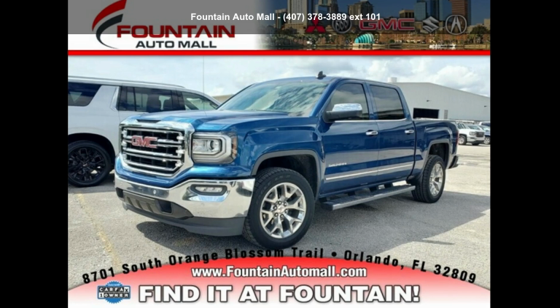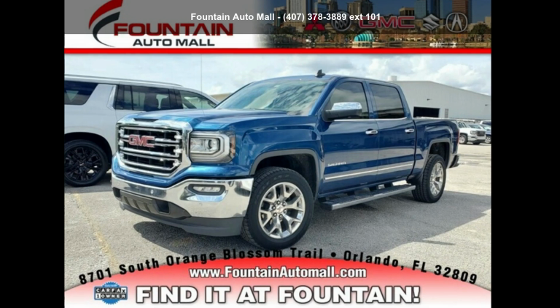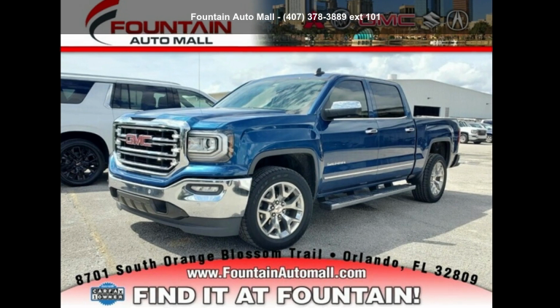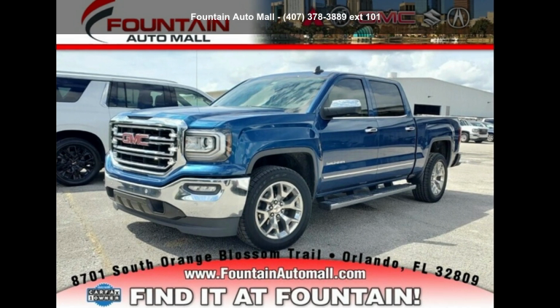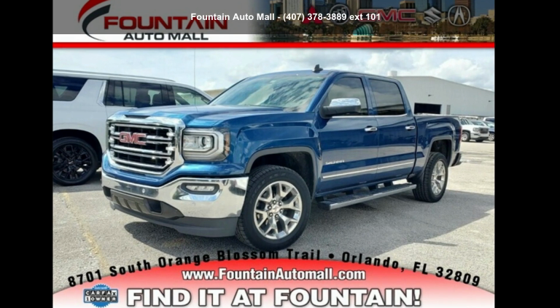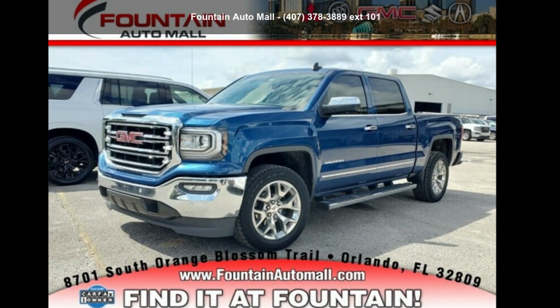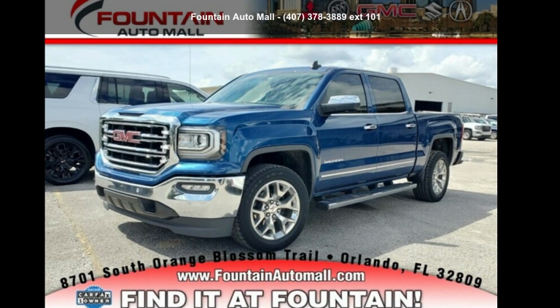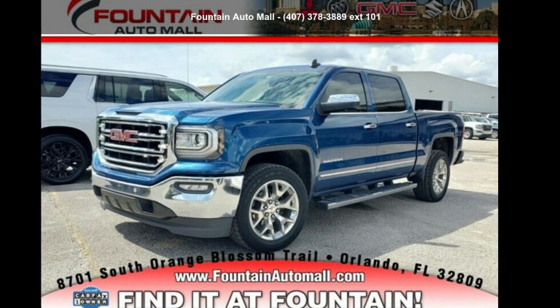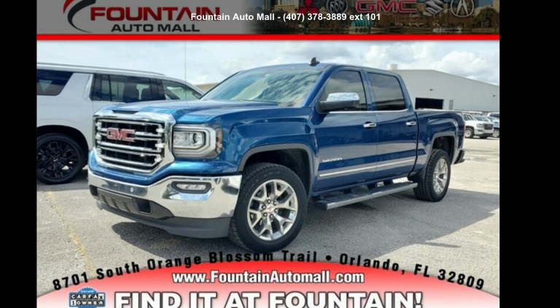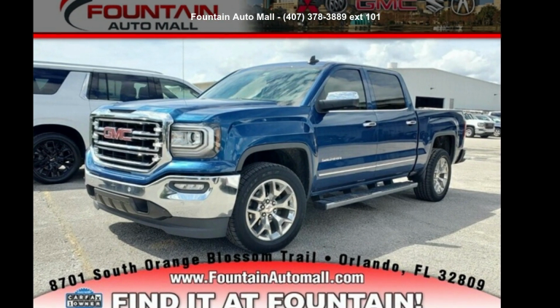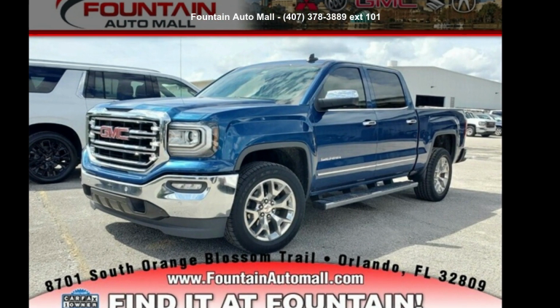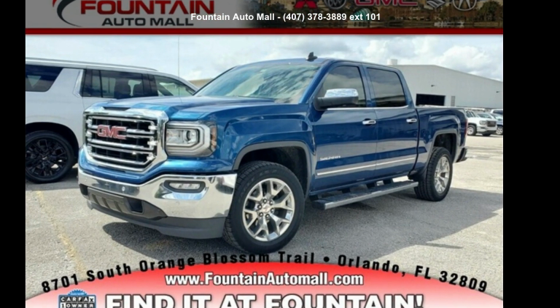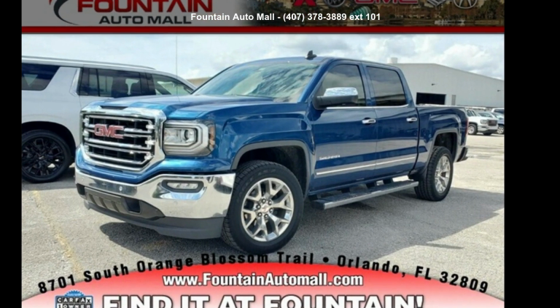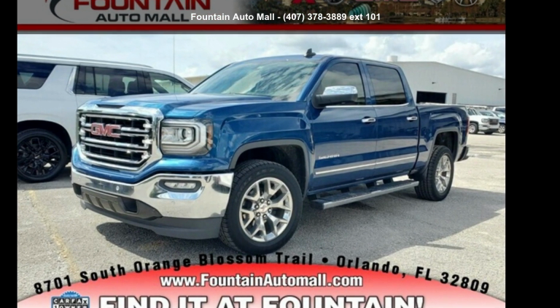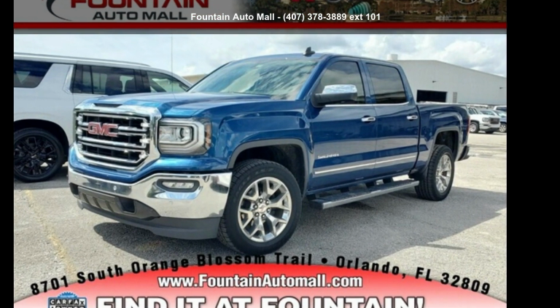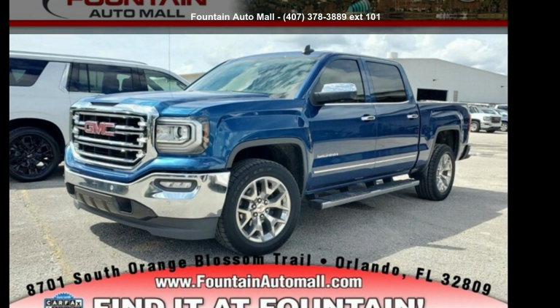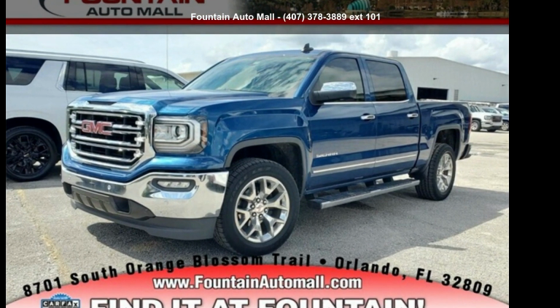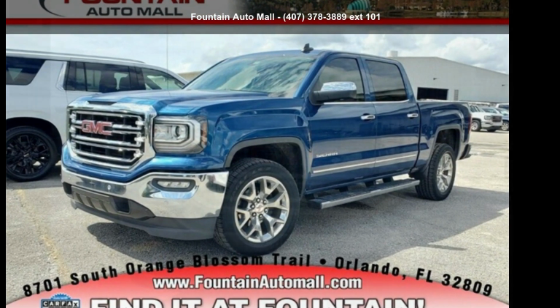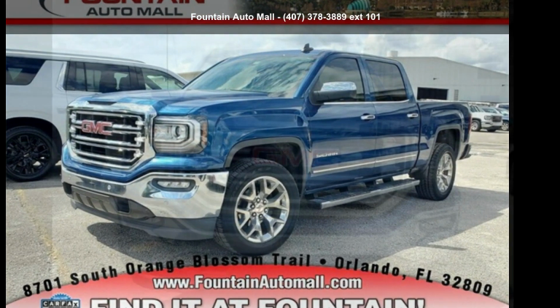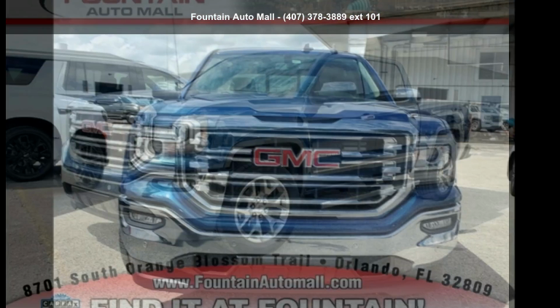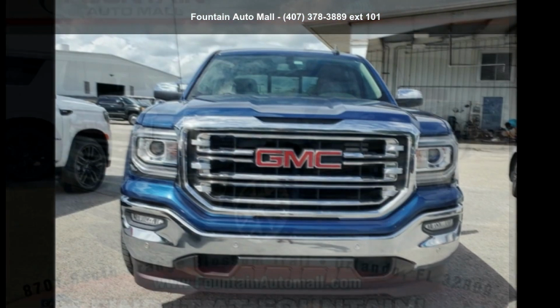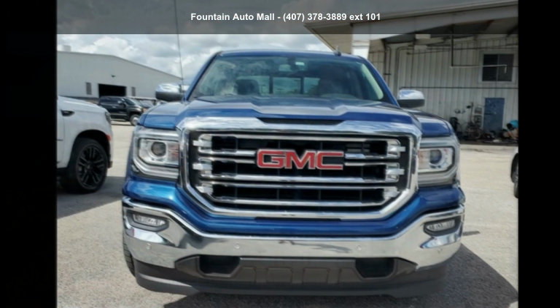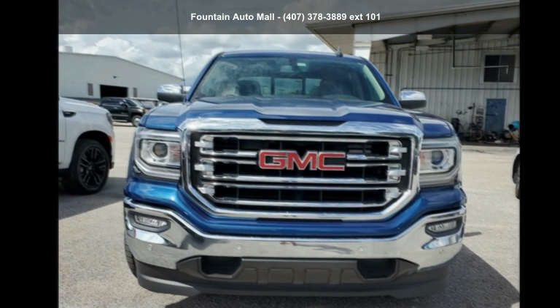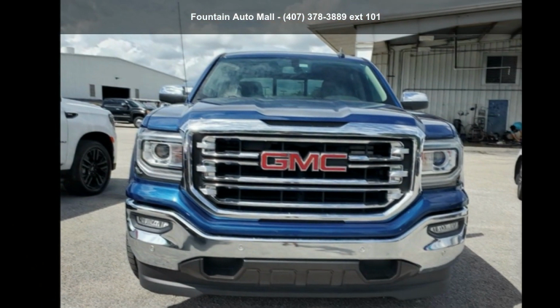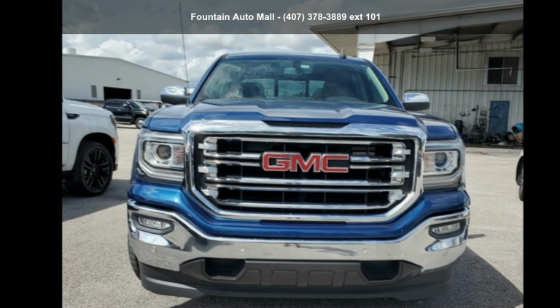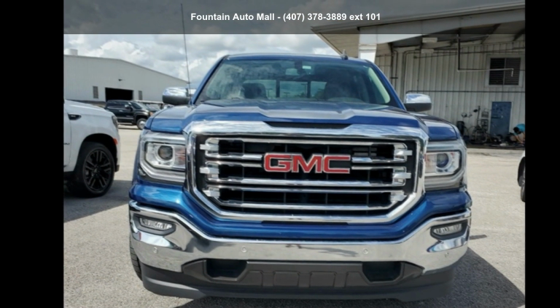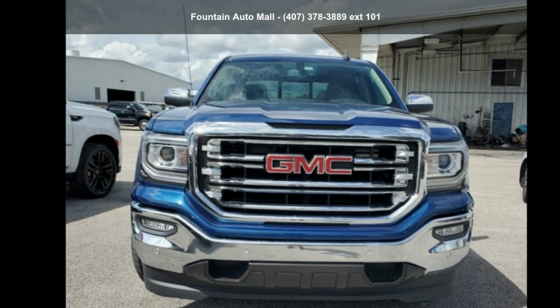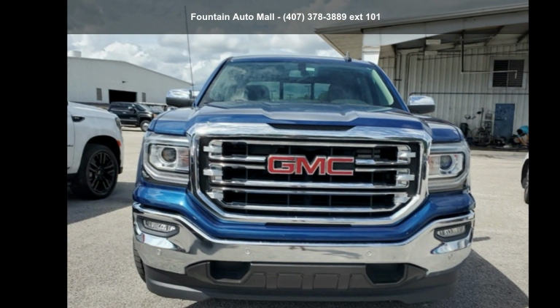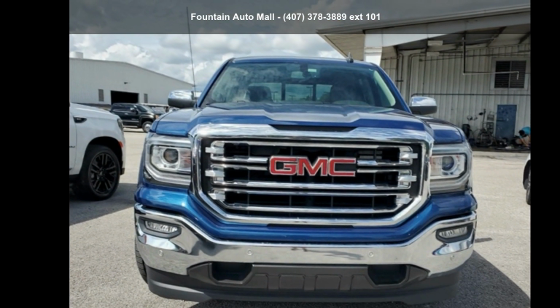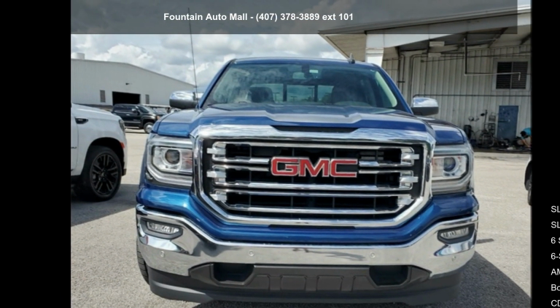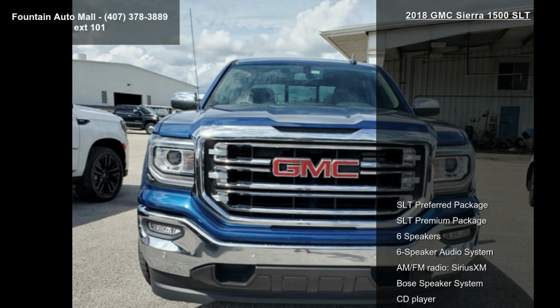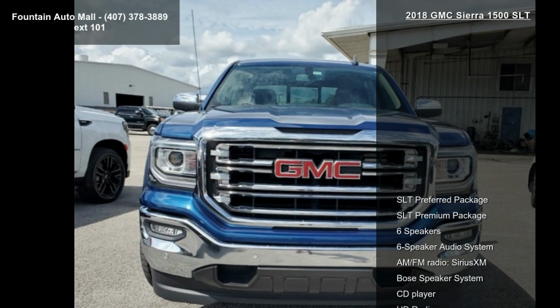Presenting the GMC 2018 Sierra 1500 SLT. This may be the set of wheels you've been looking for.